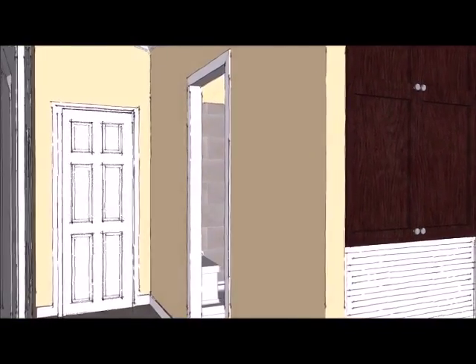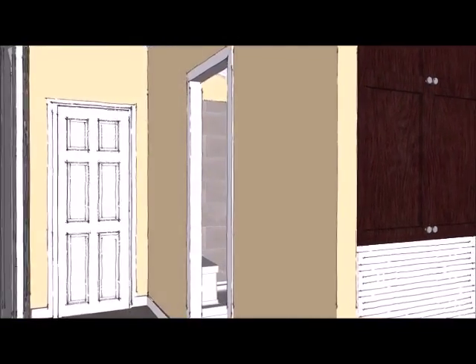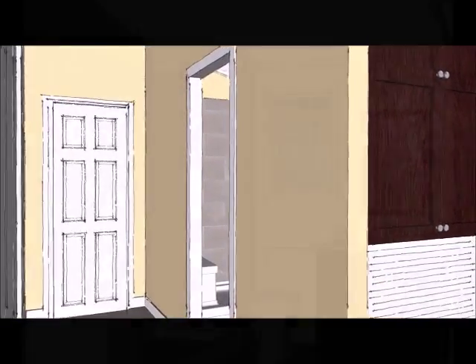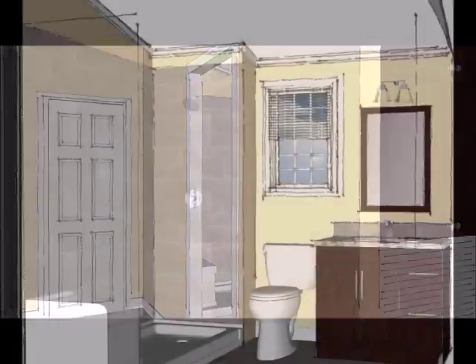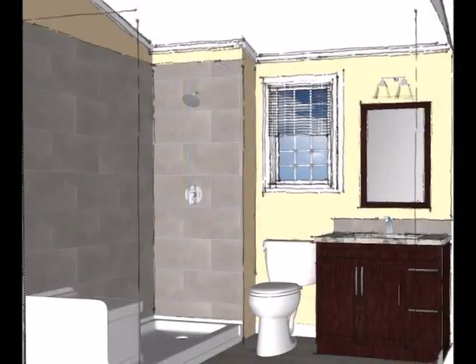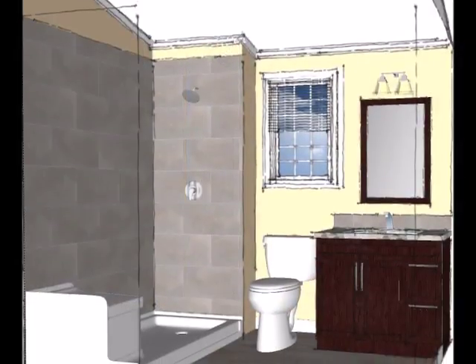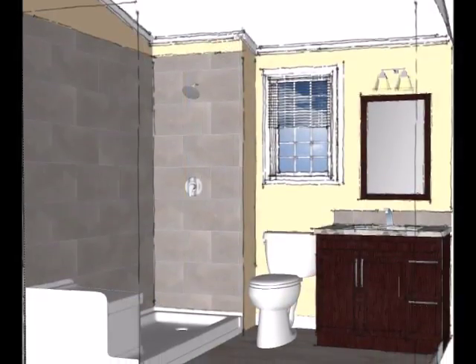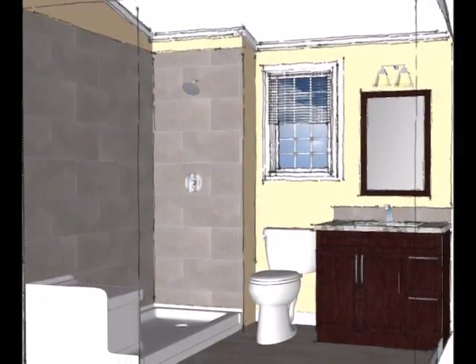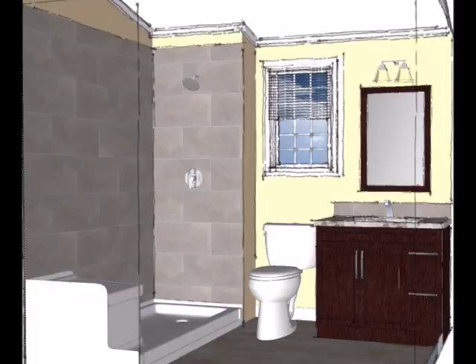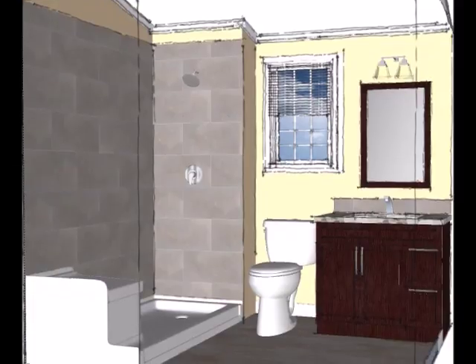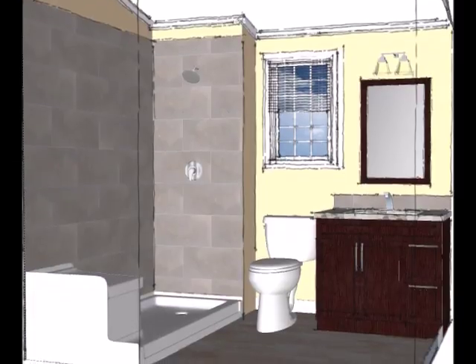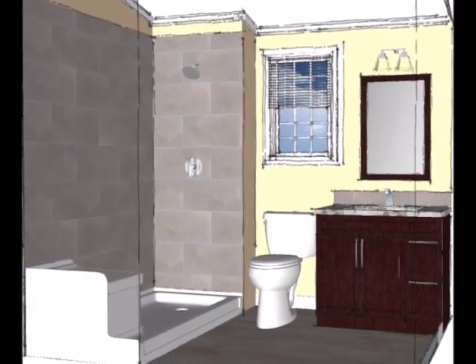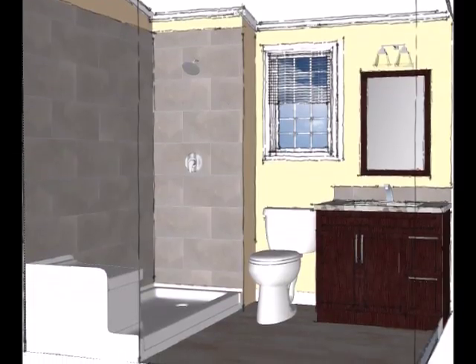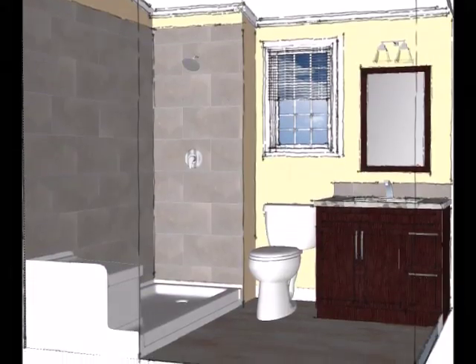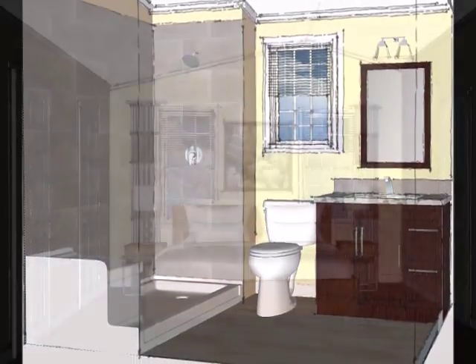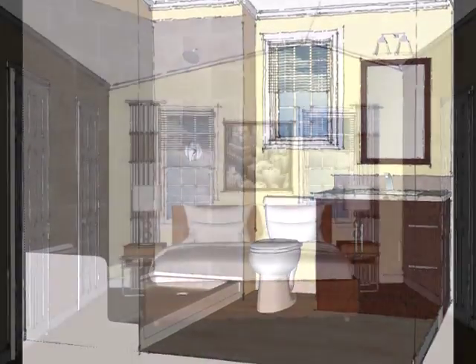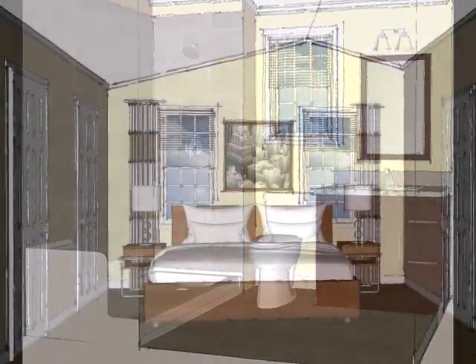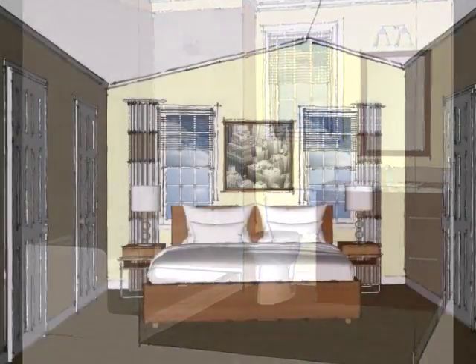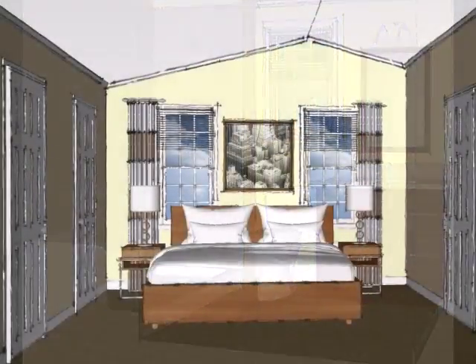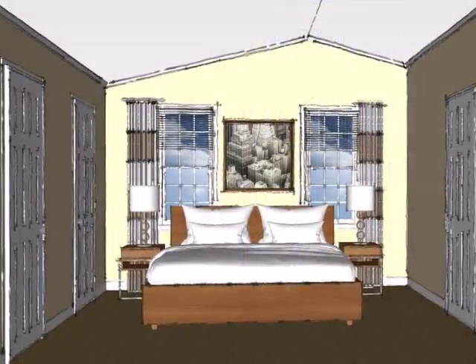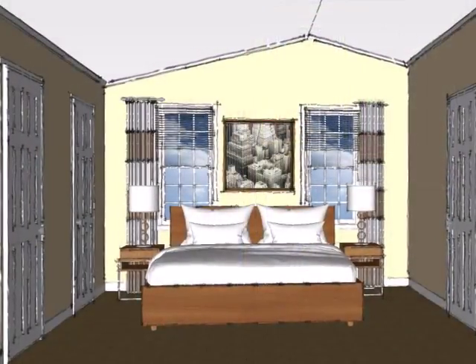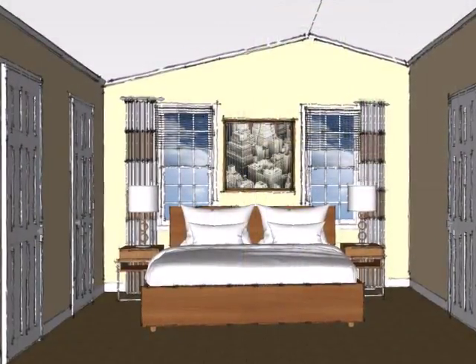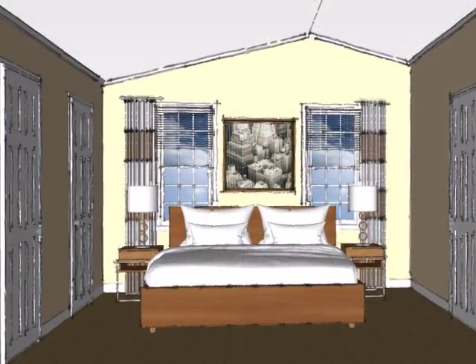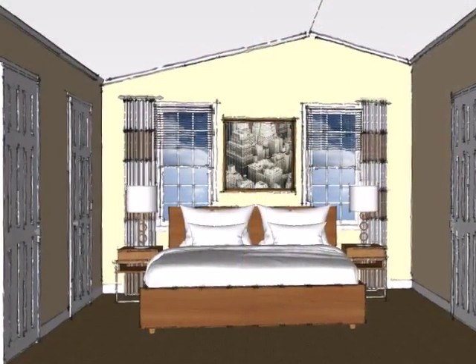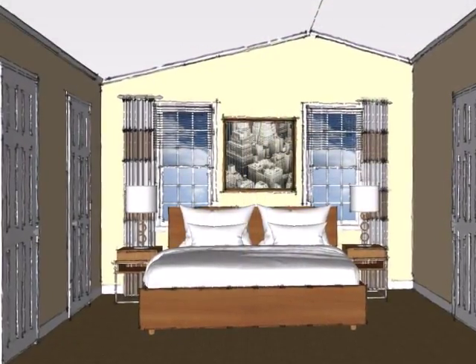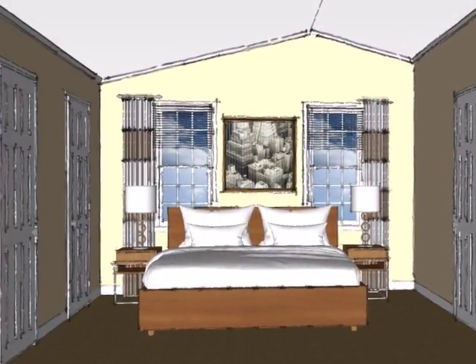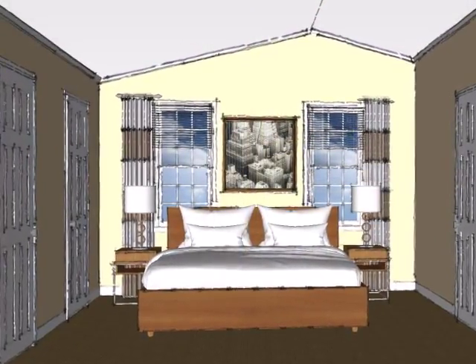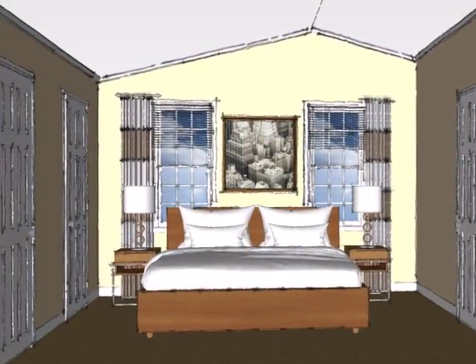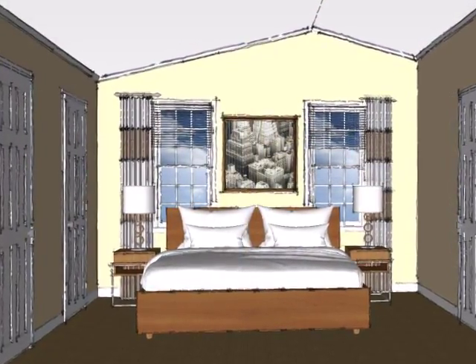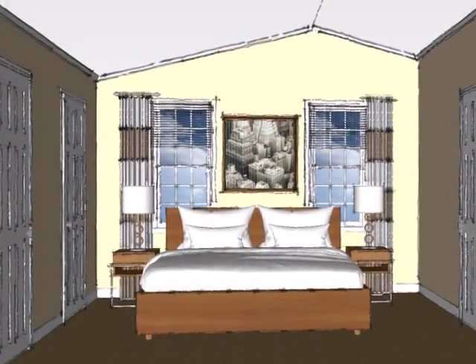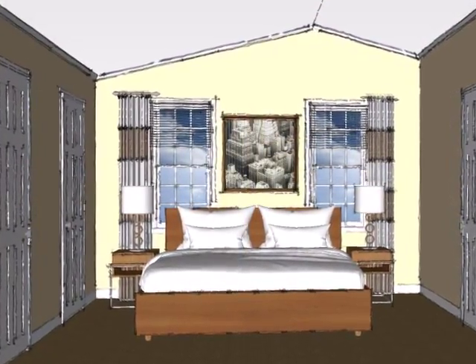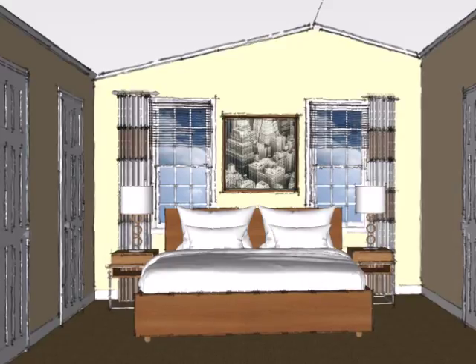Further down the hall there's a full bath, and at the end of the hall is the master bedroom, which also has its own full bath.